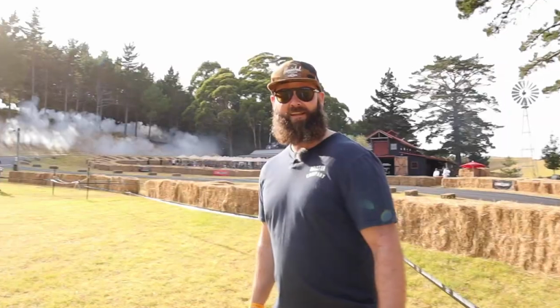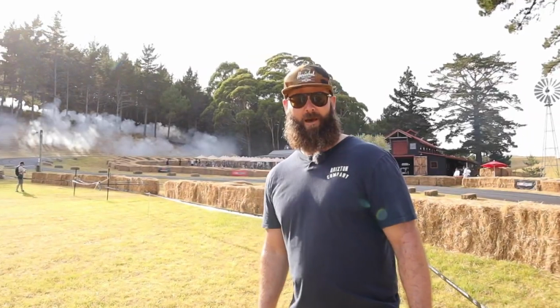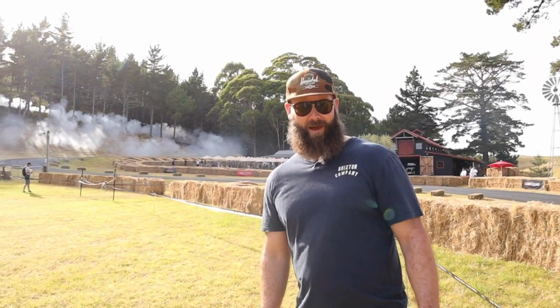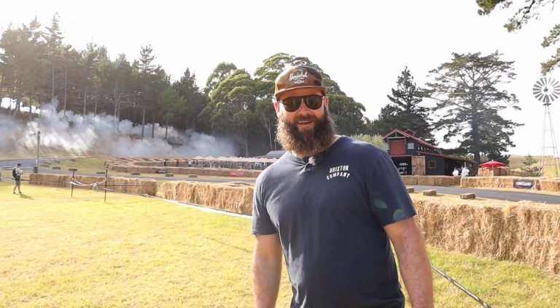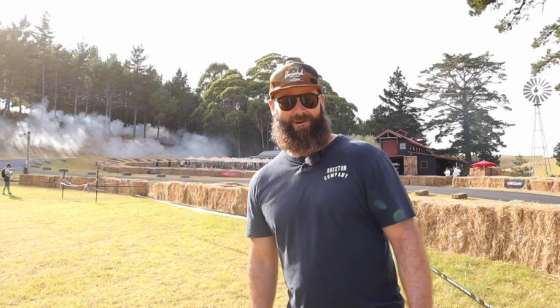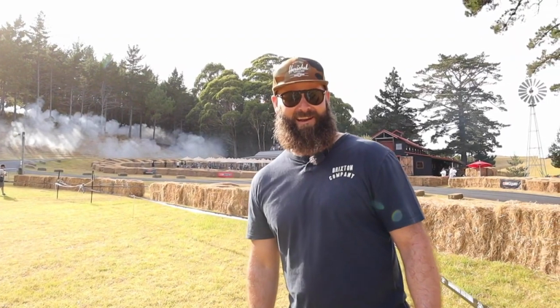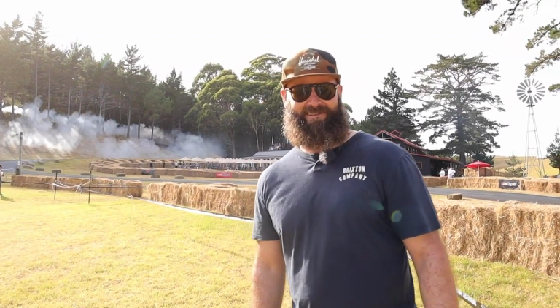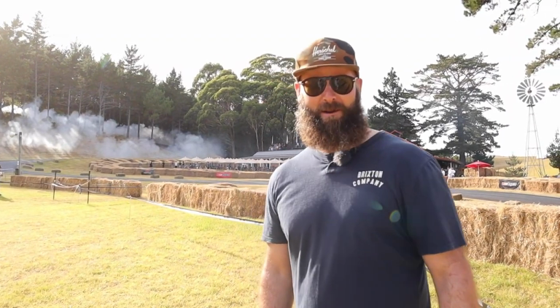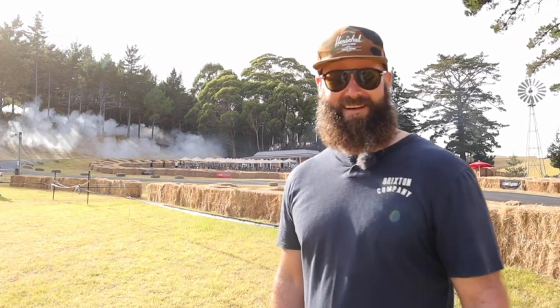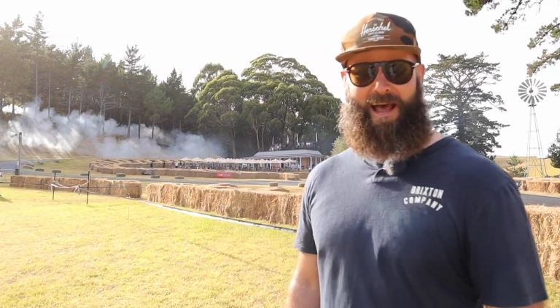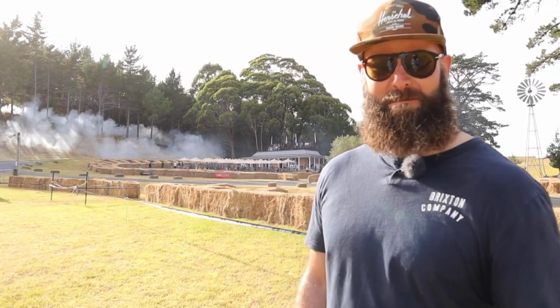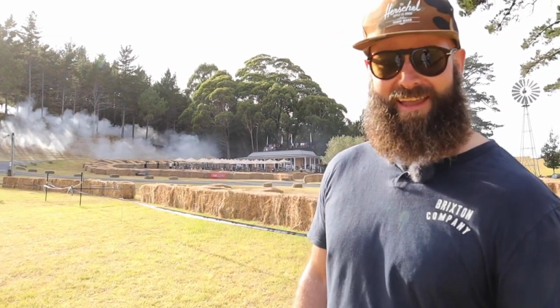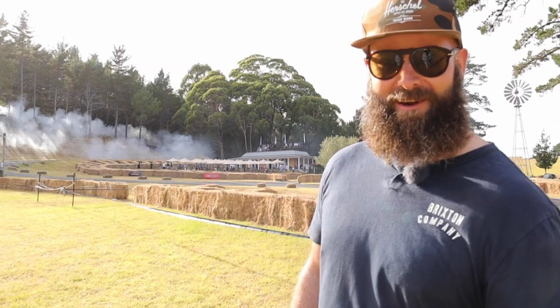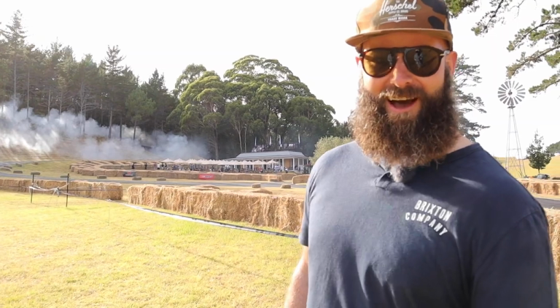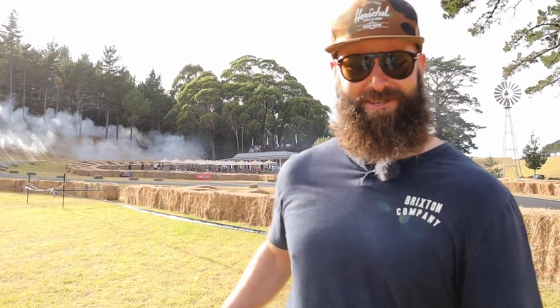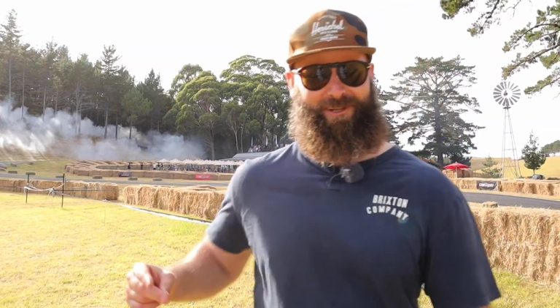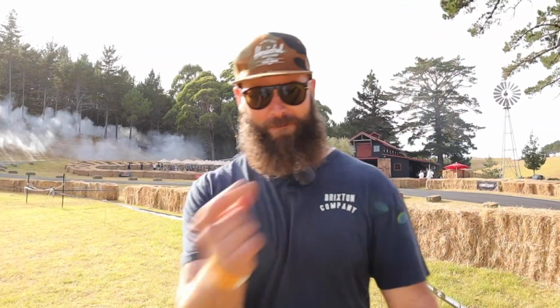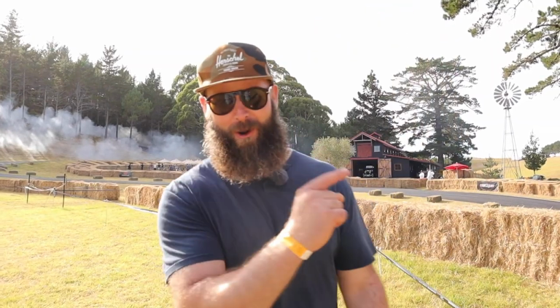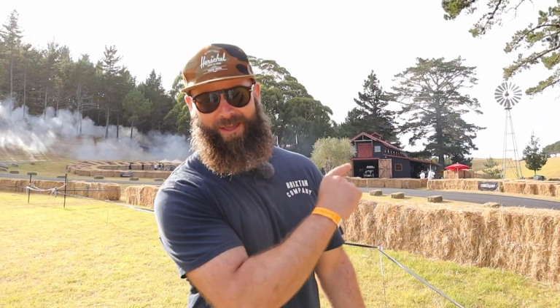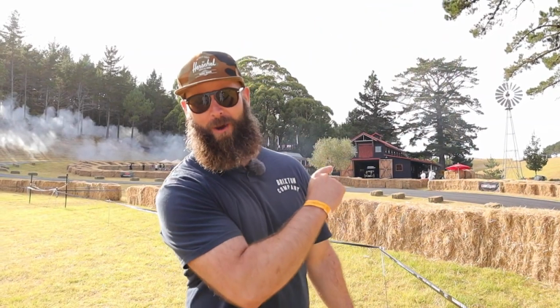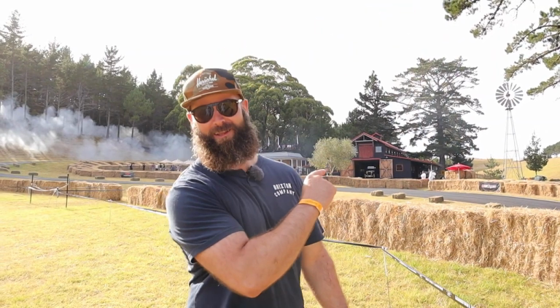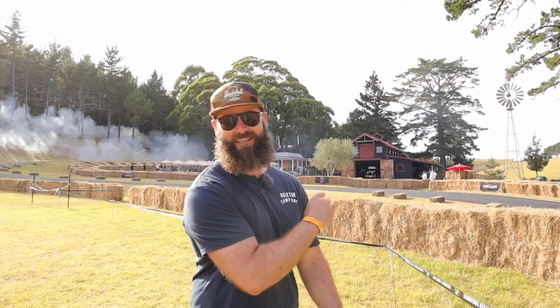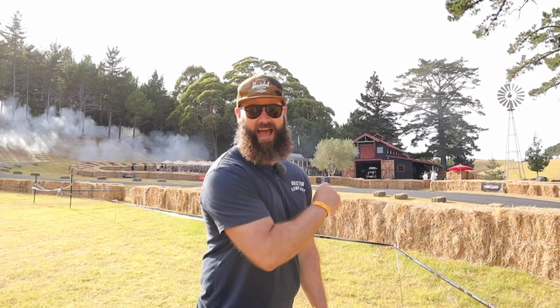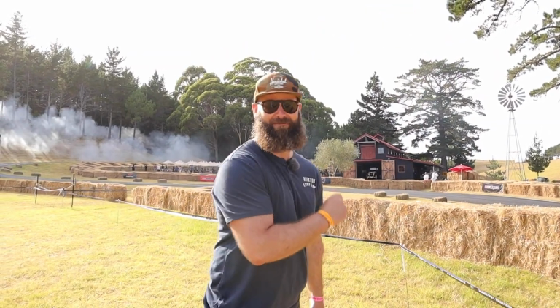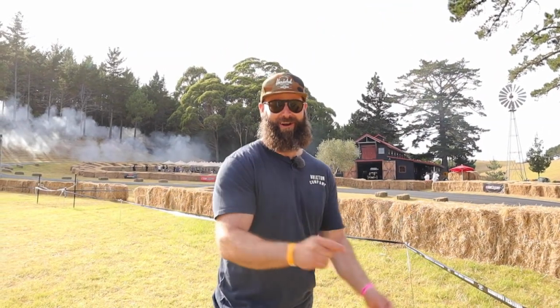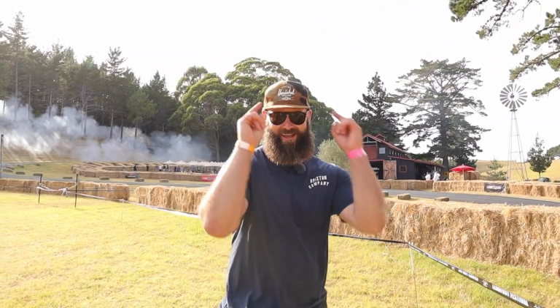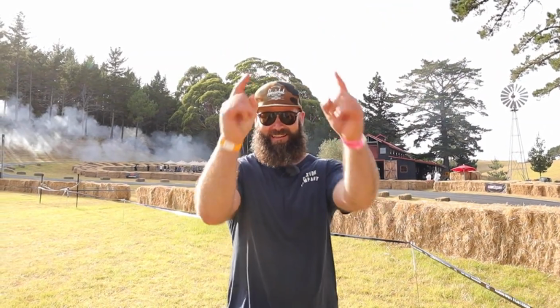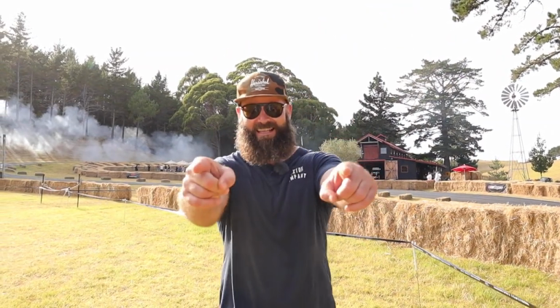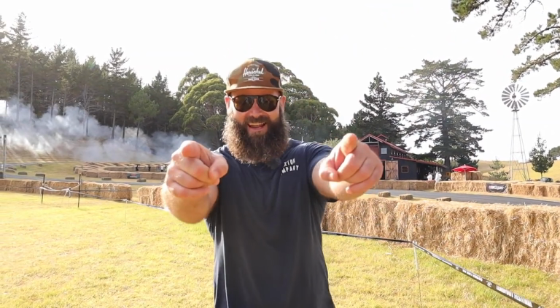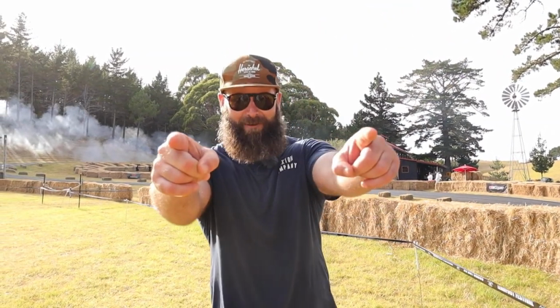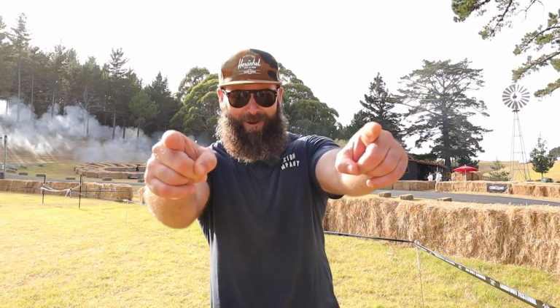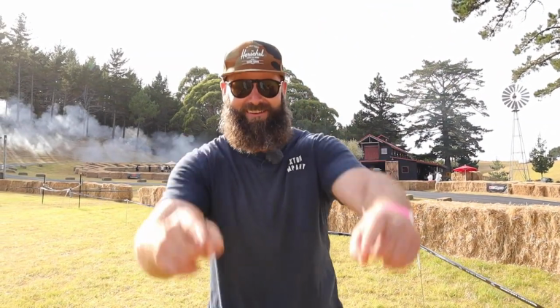Now that right there ladies and gentlemen is how you make an introduction. Good morning and welcome to Leadfoot. Let's get after it.